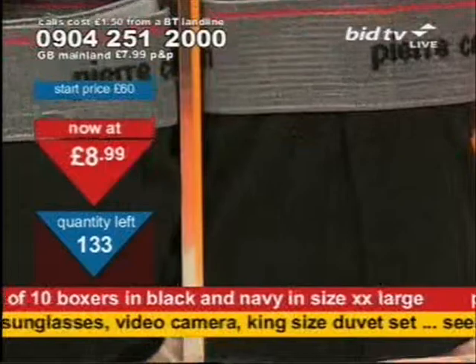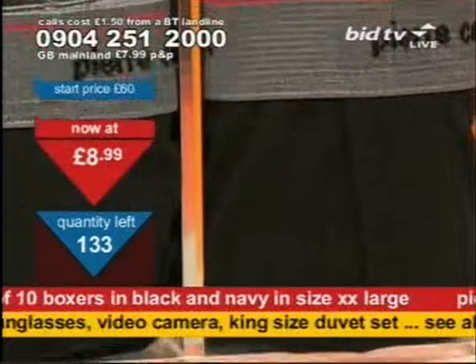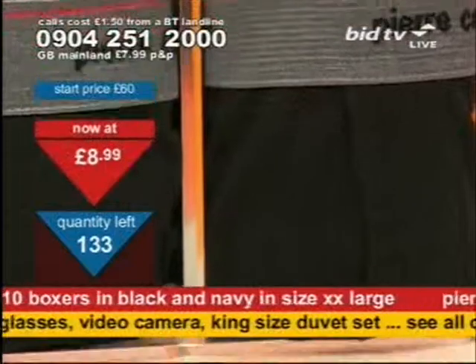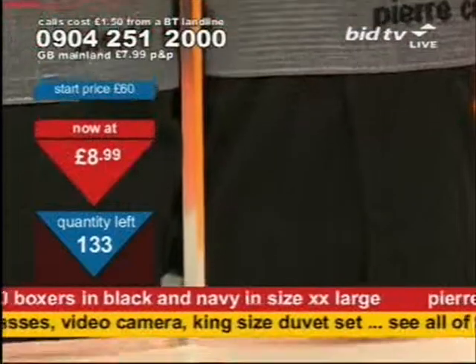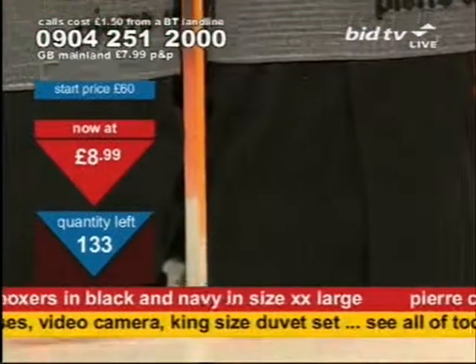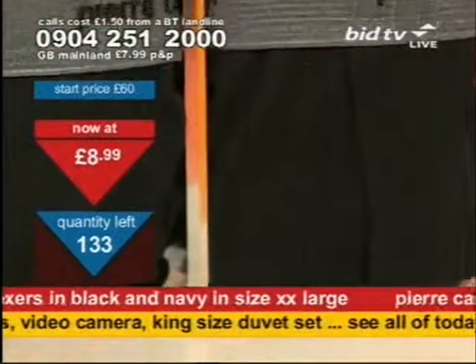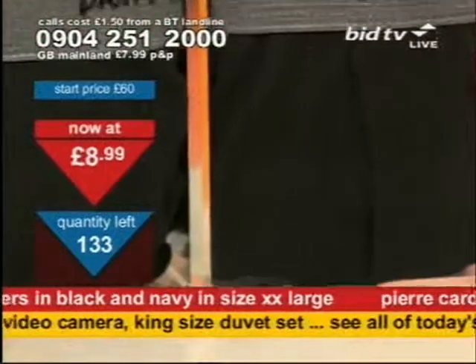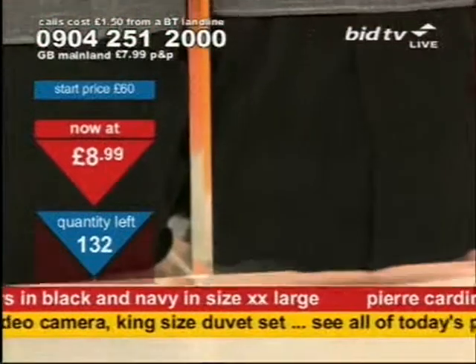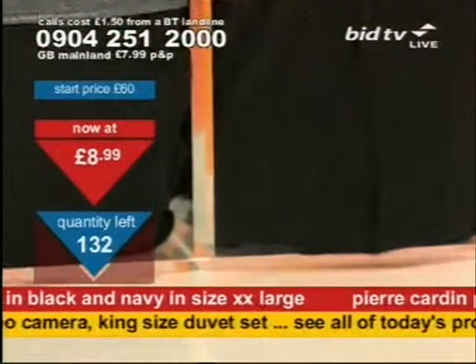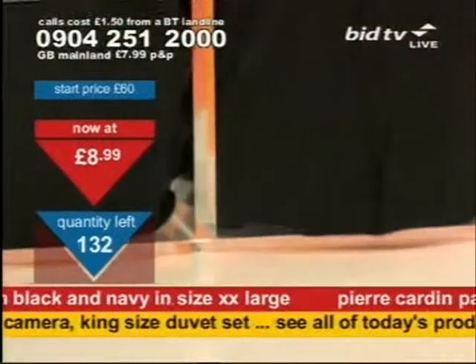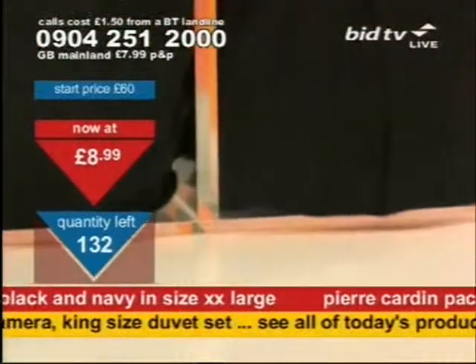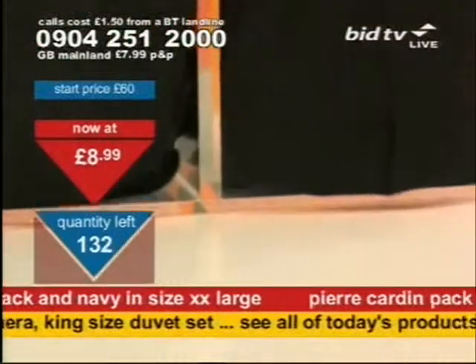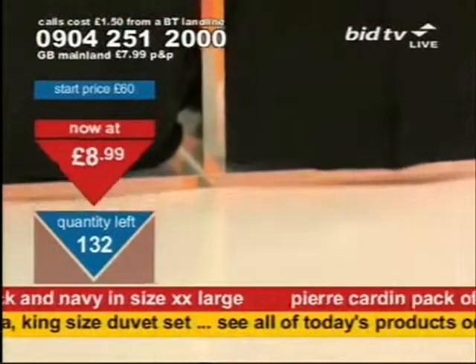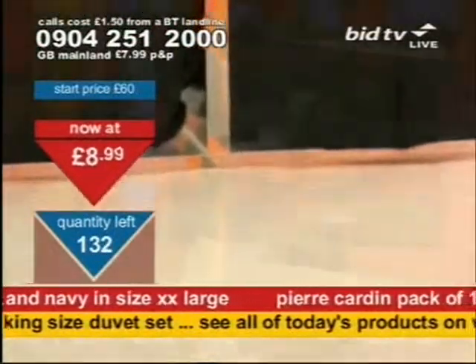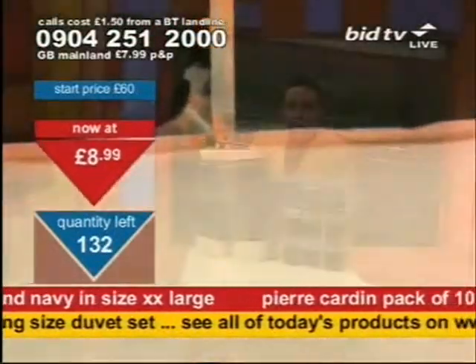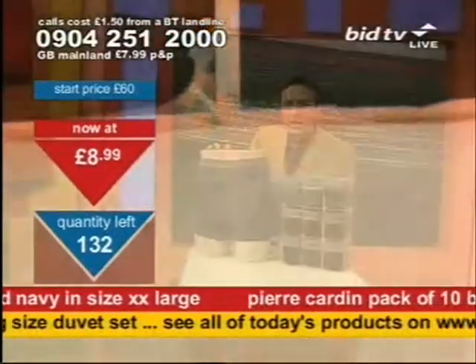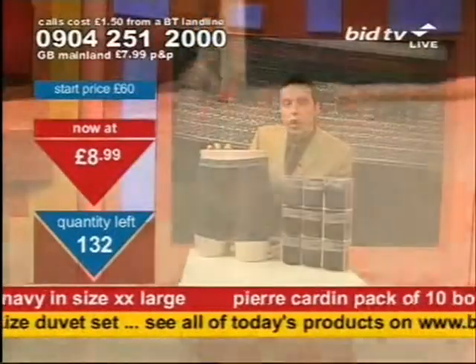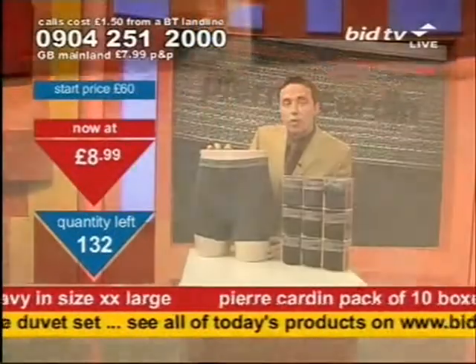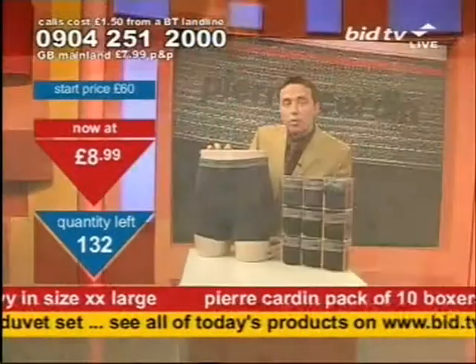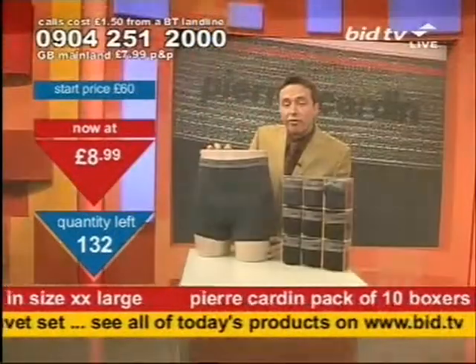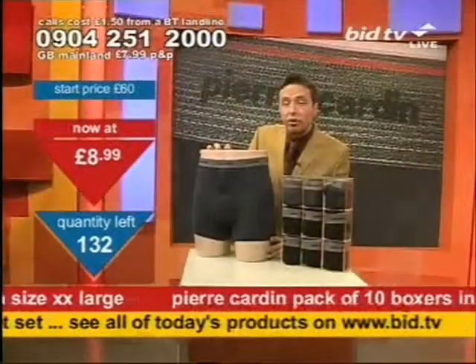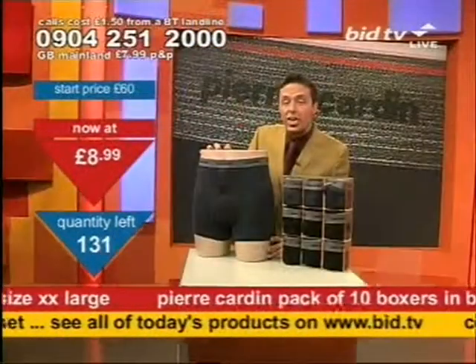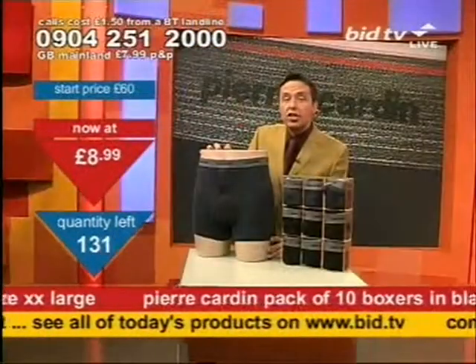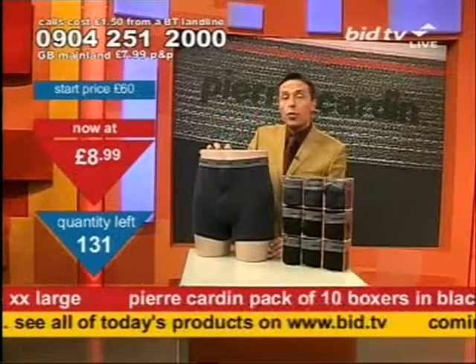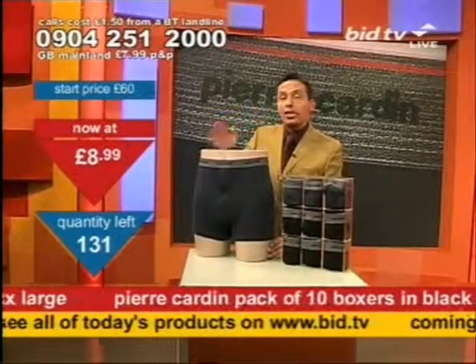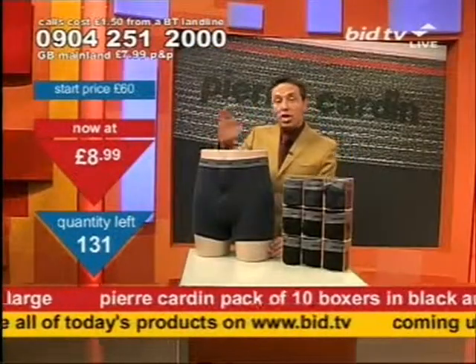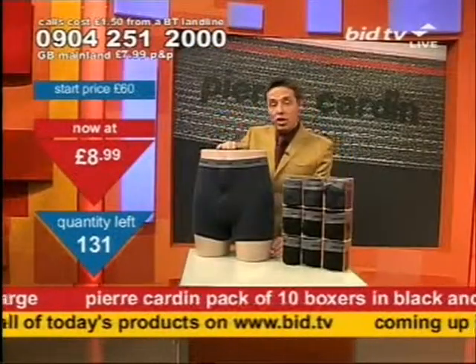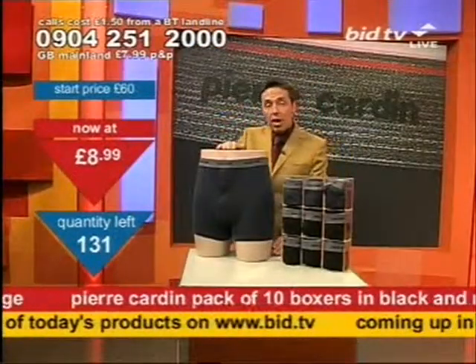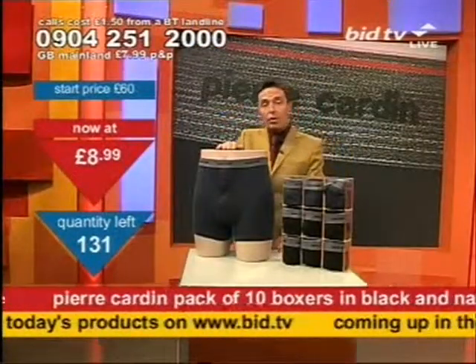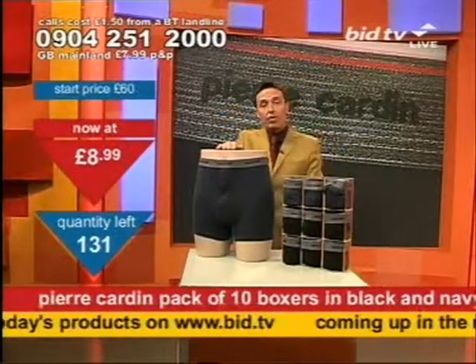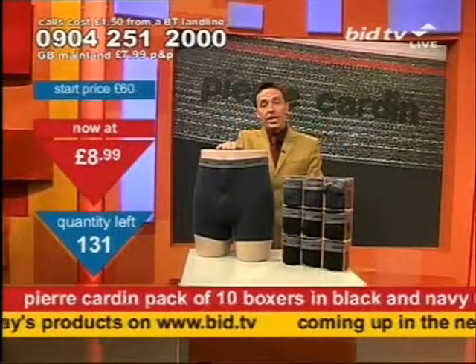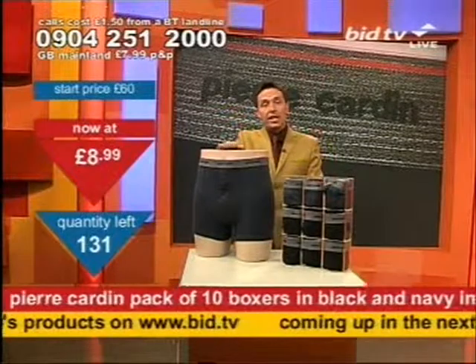It's 10 pairs, size extra extra large. If you are up to a 40-inch waist, you might want these.